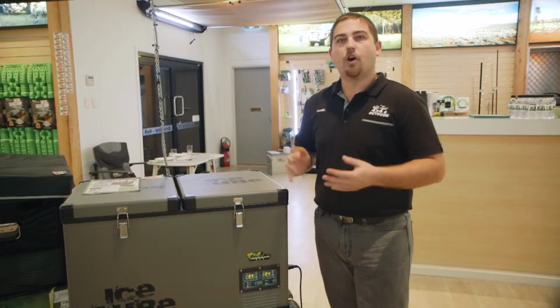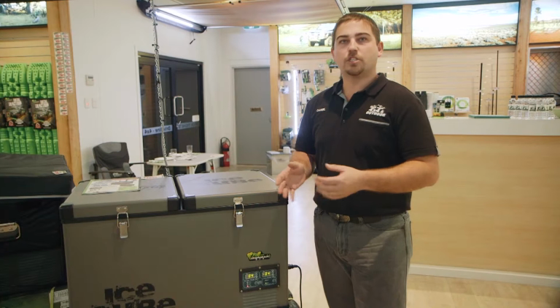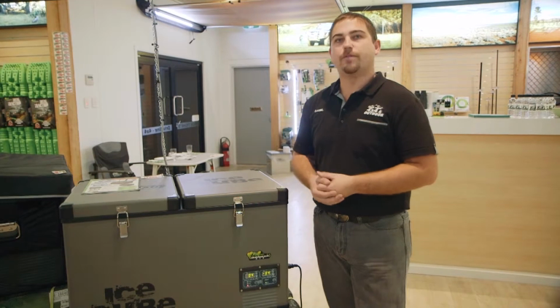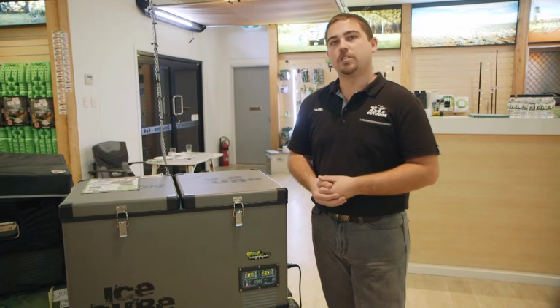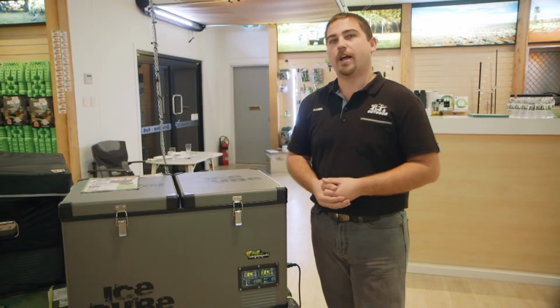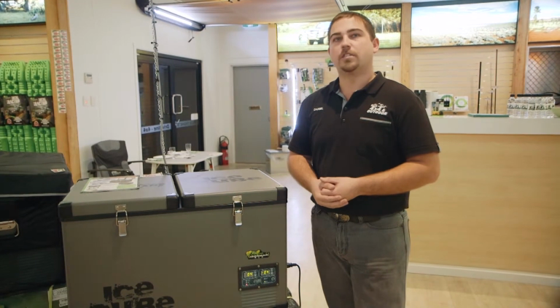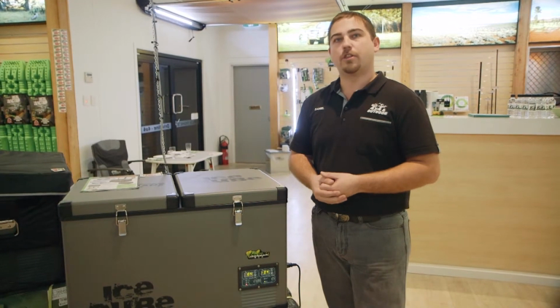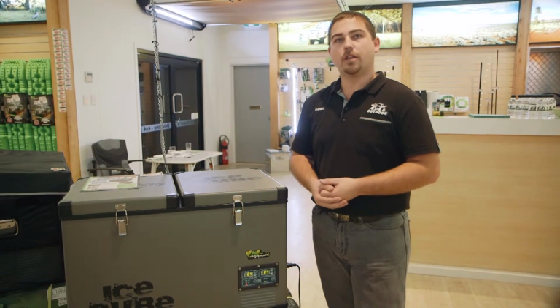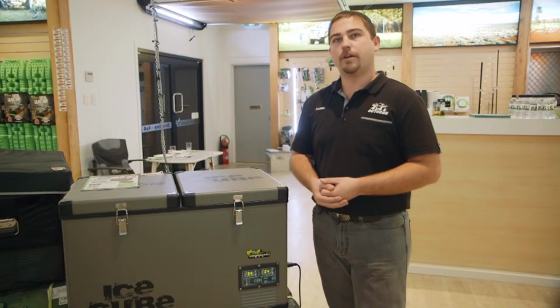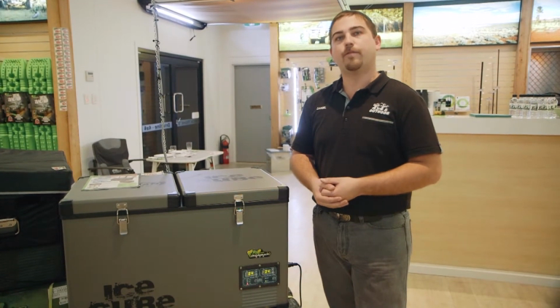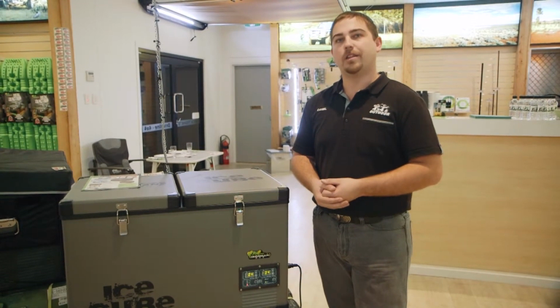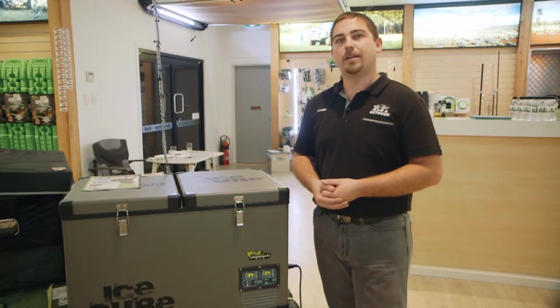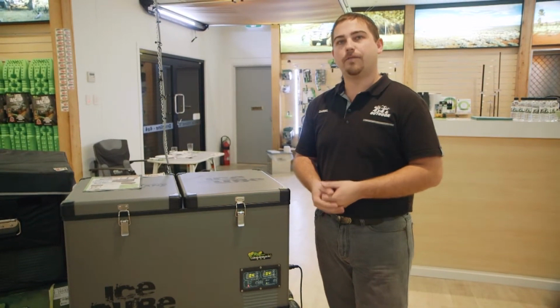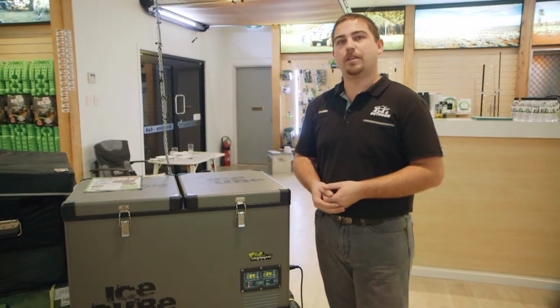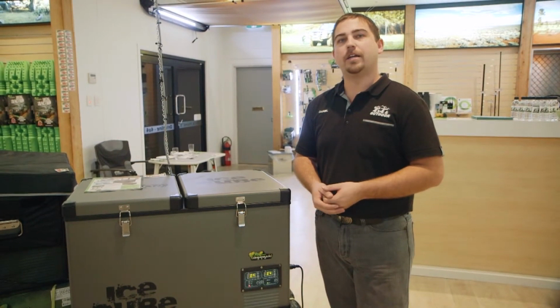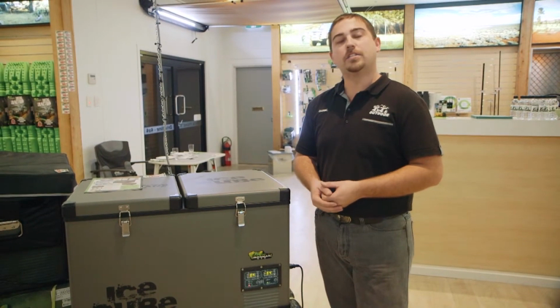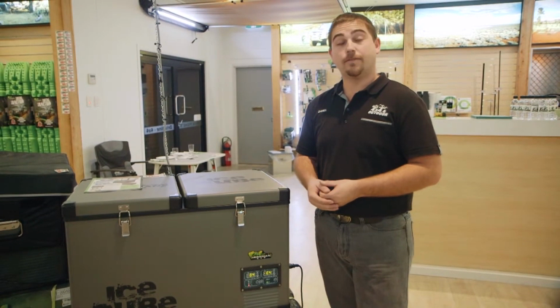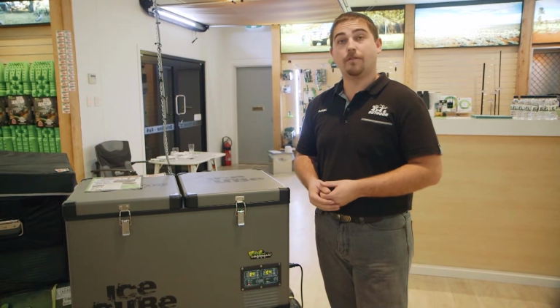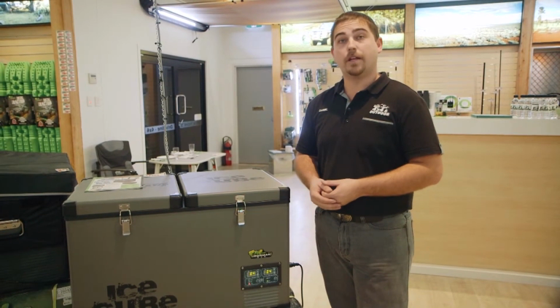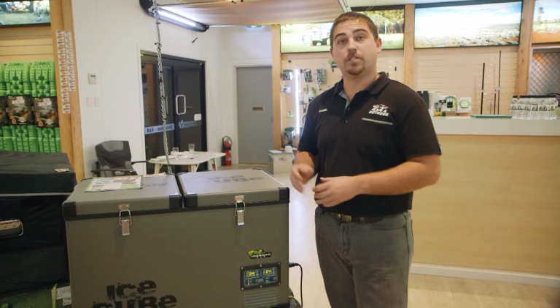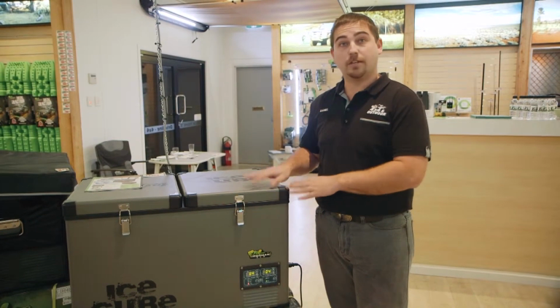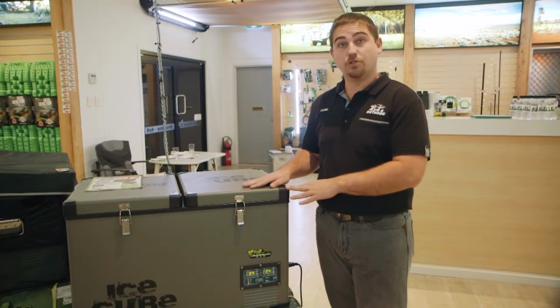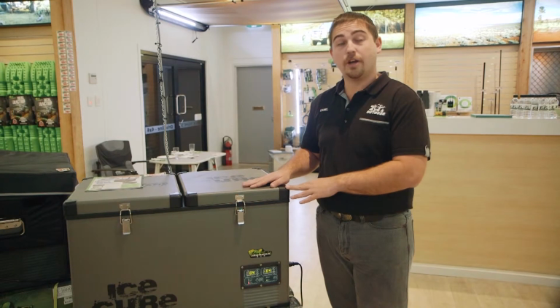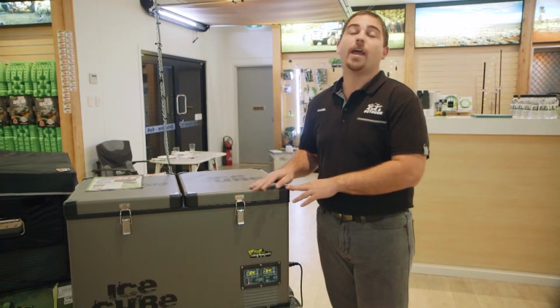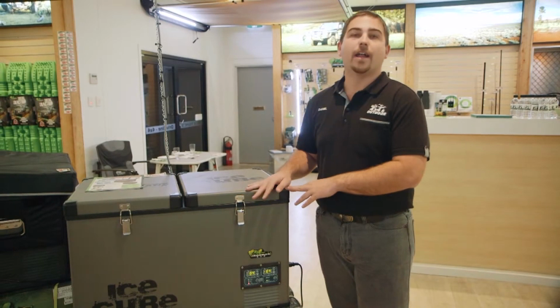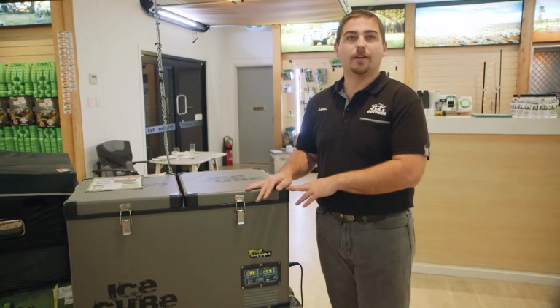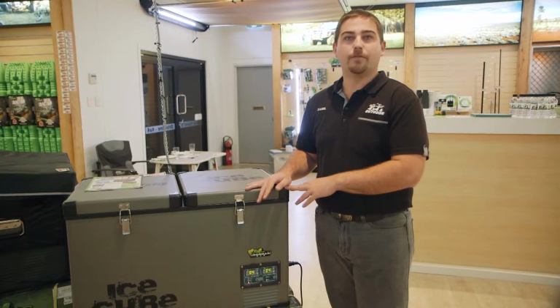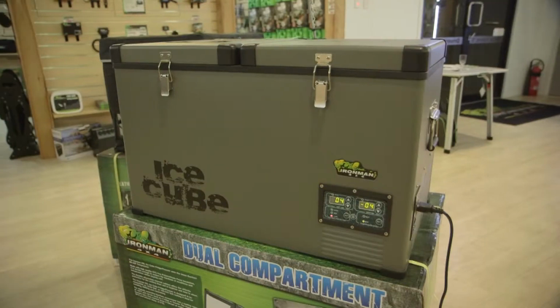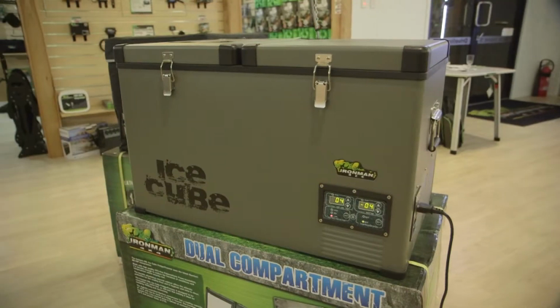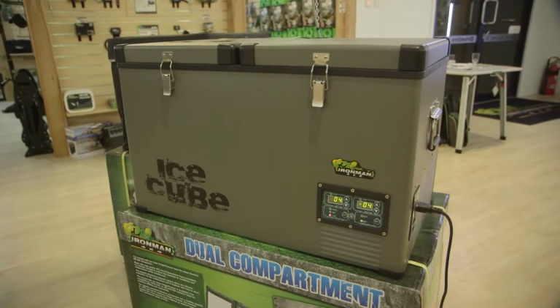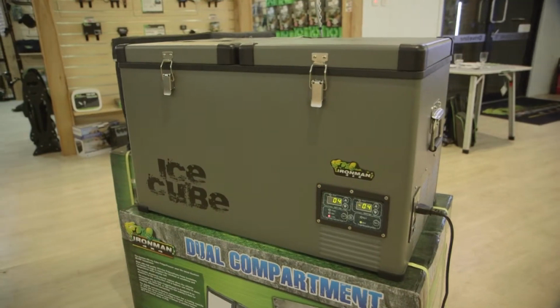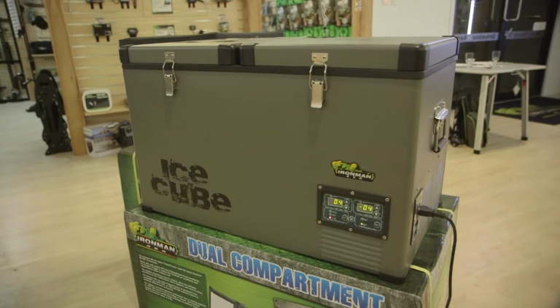Our Ice Cube fridges range in a 30 litre, 40 litre, 50 litre, 65 litre — which is our dual zone — and our 74 litre fridge-freezer.